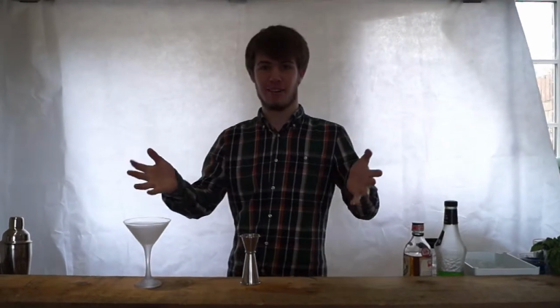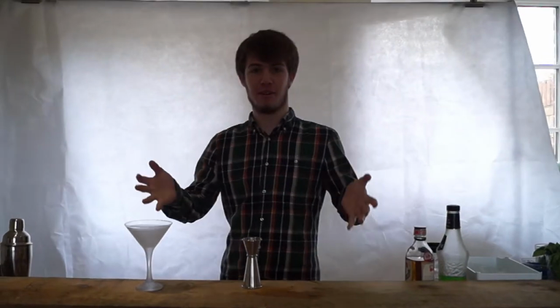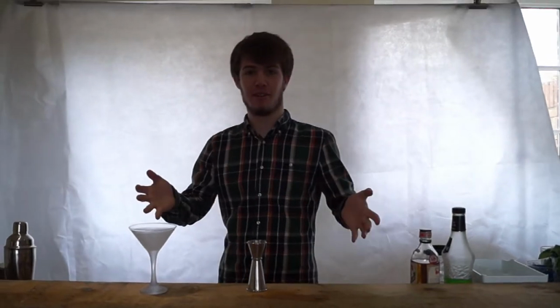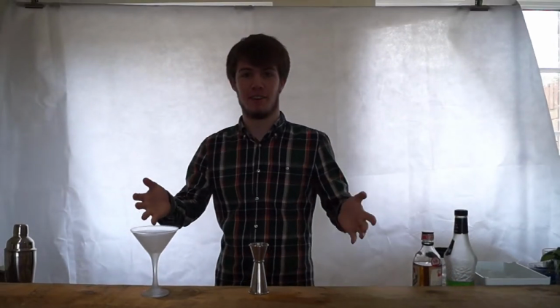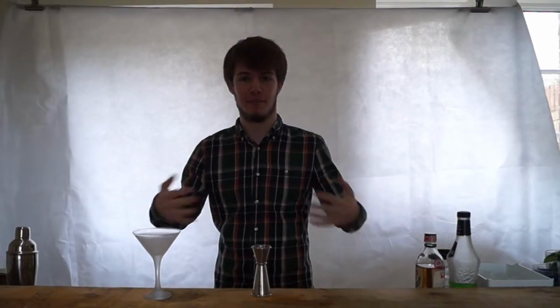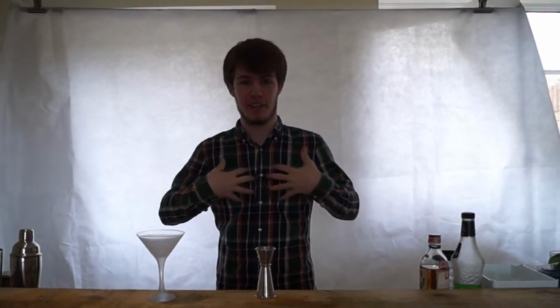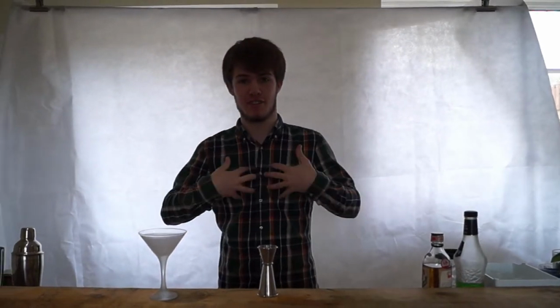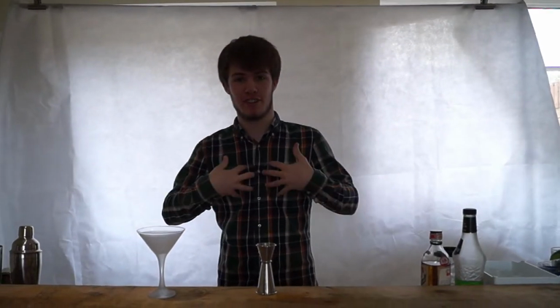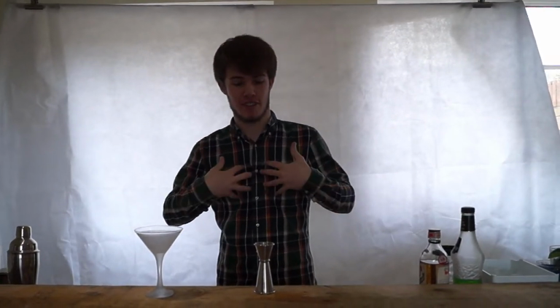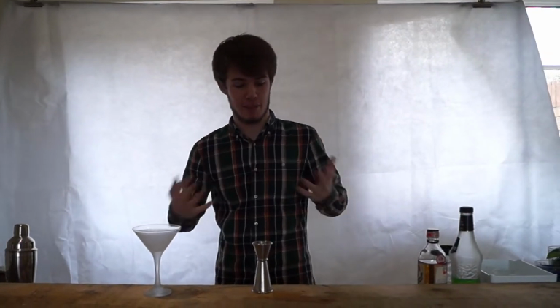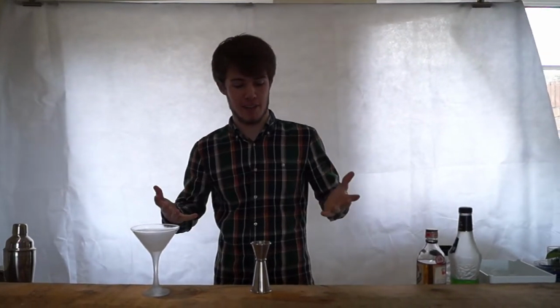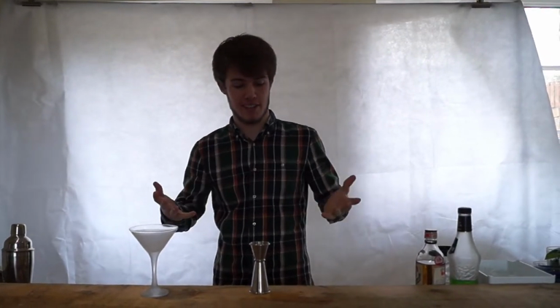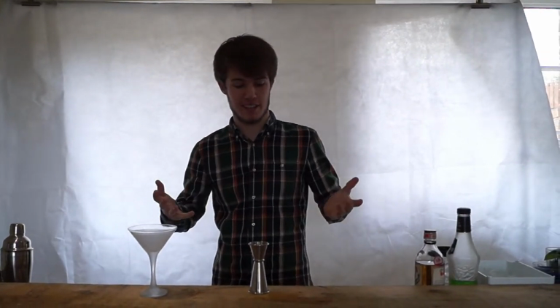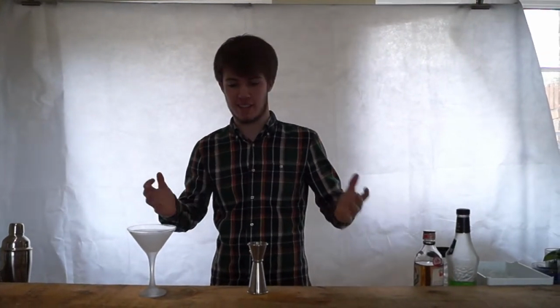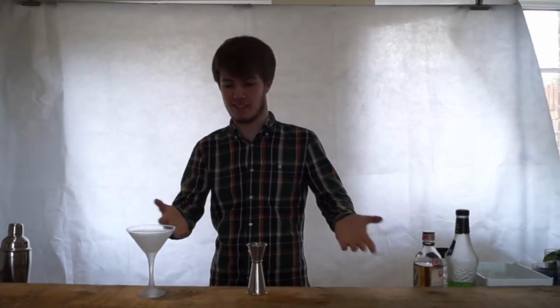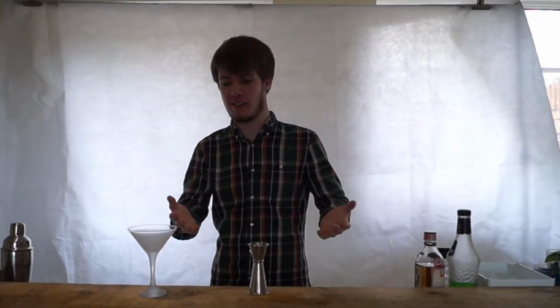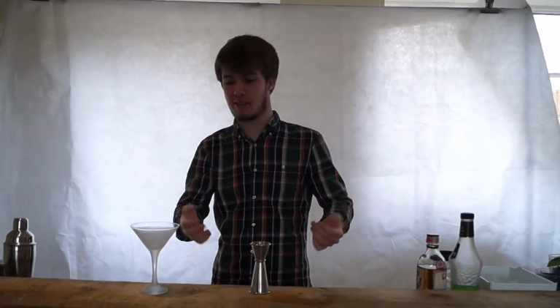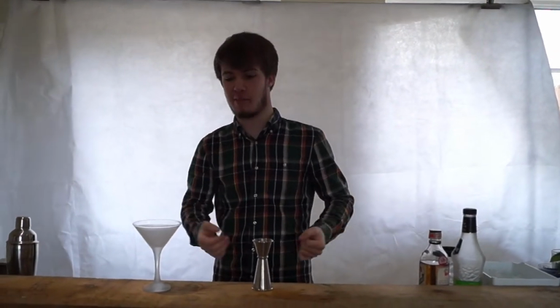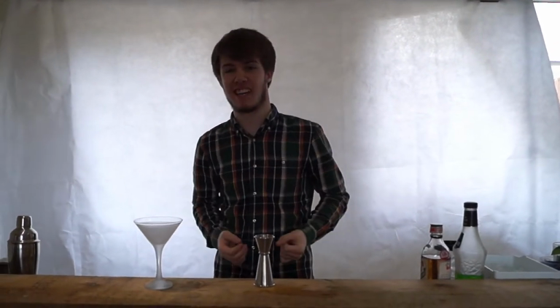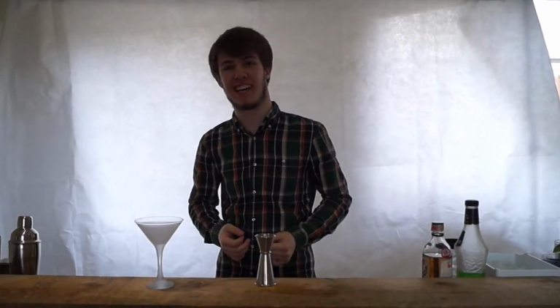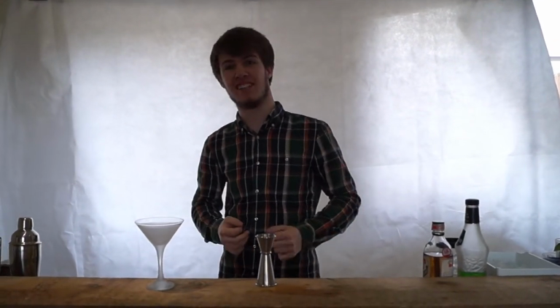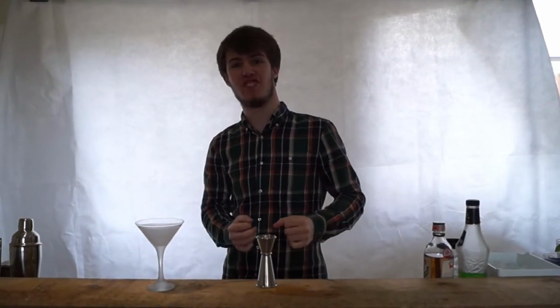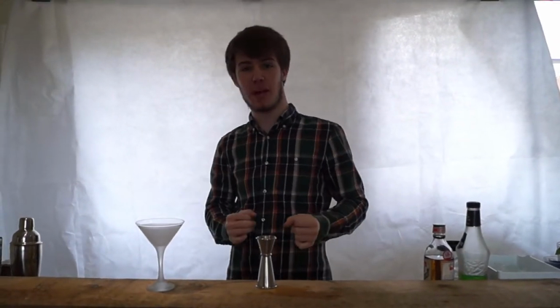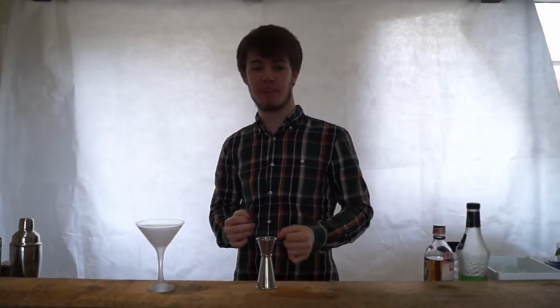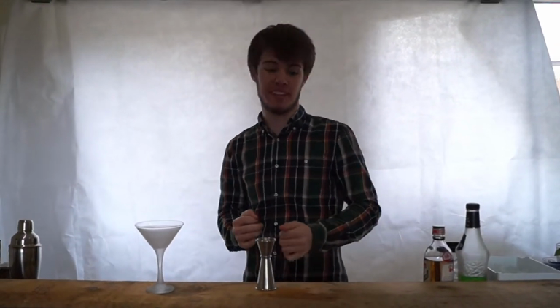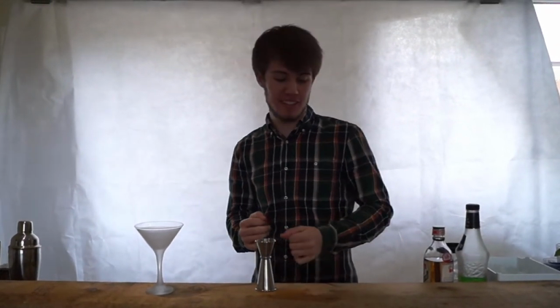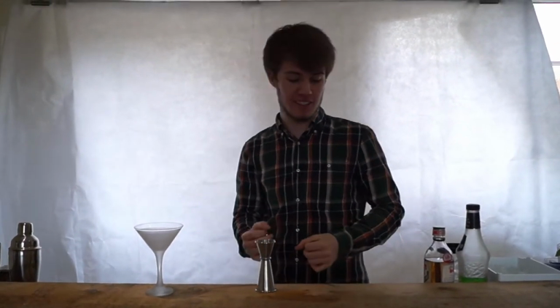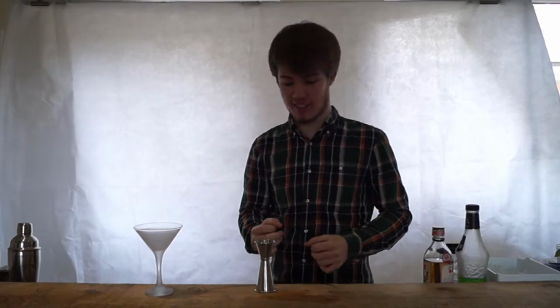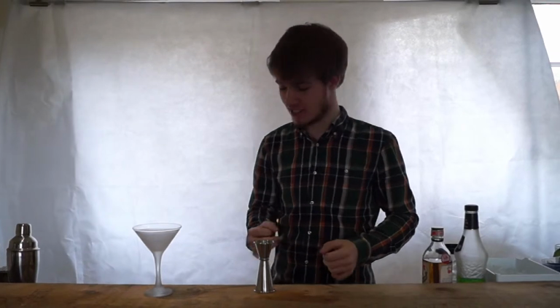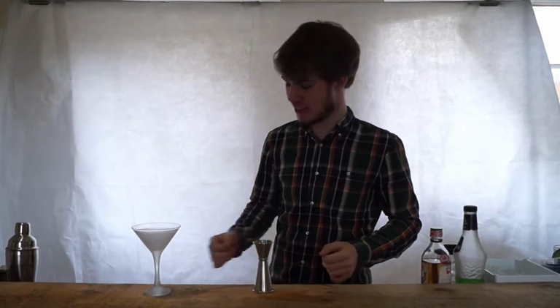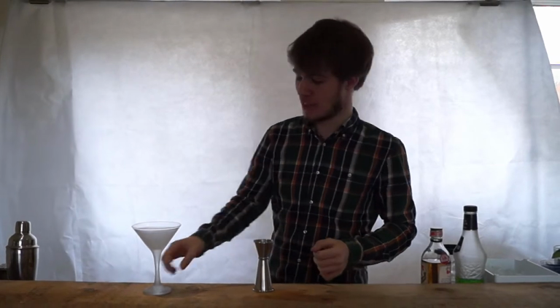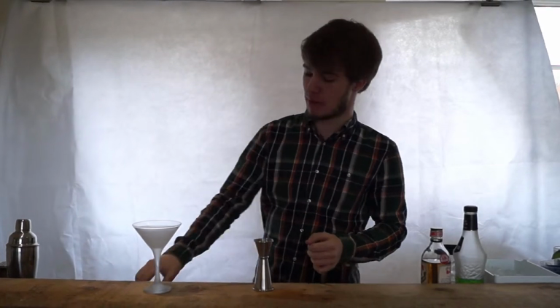Welcome everyone. My name's Josh, I'm a bartender, and today we're going to be making a Japanese slipper.